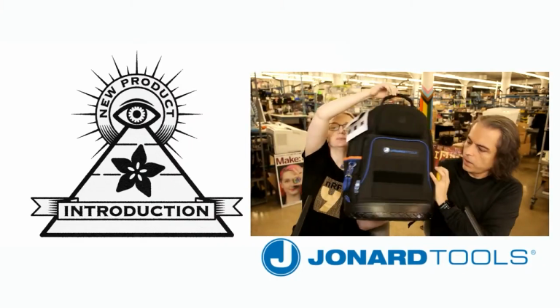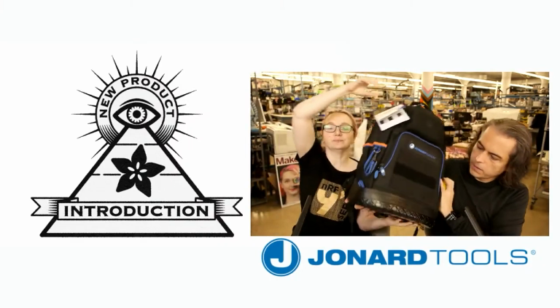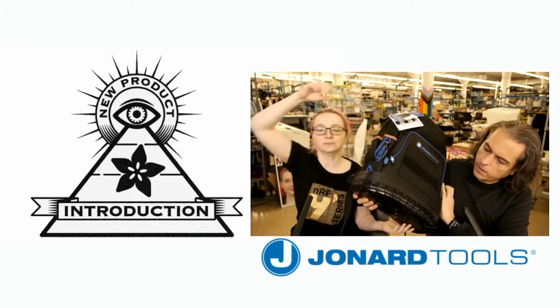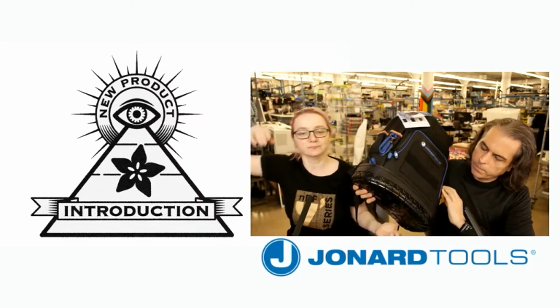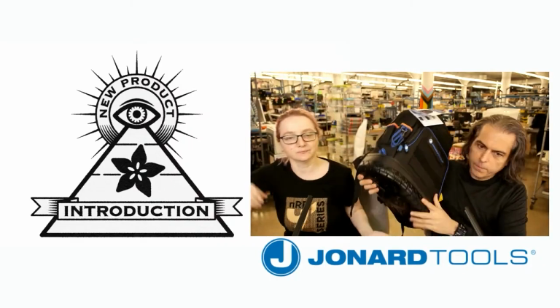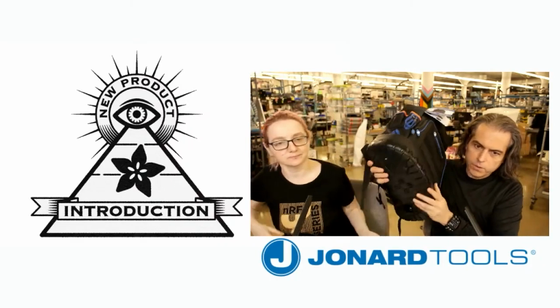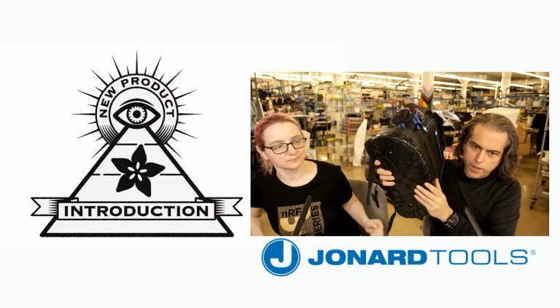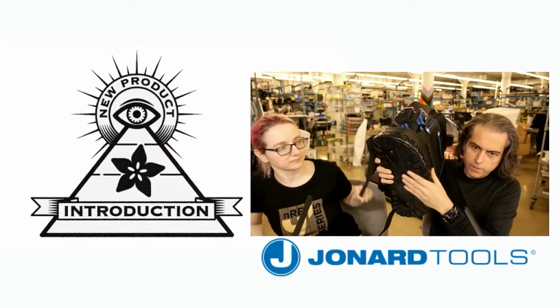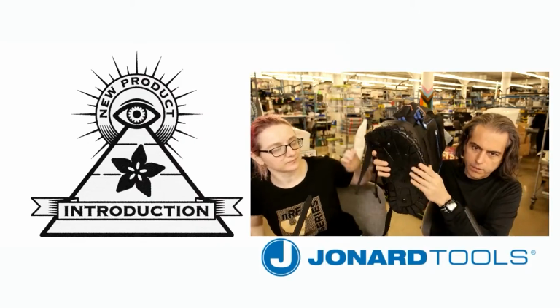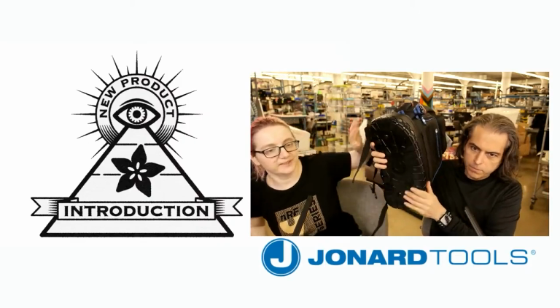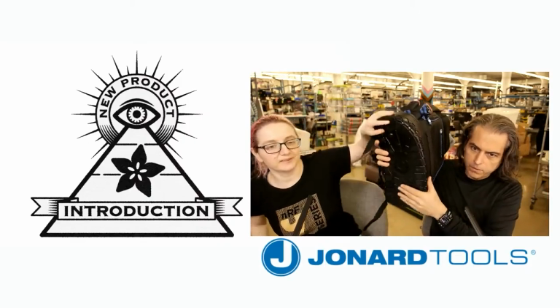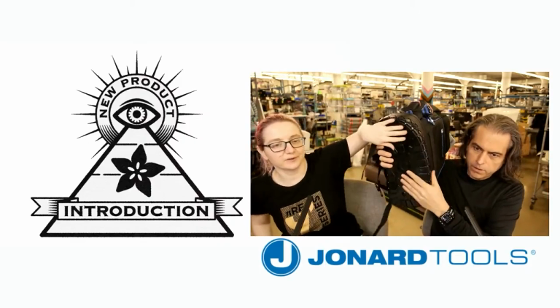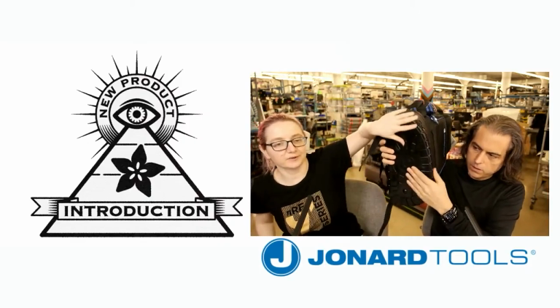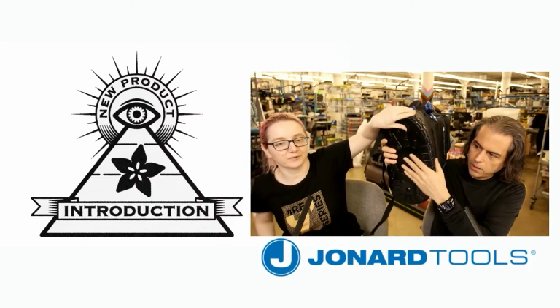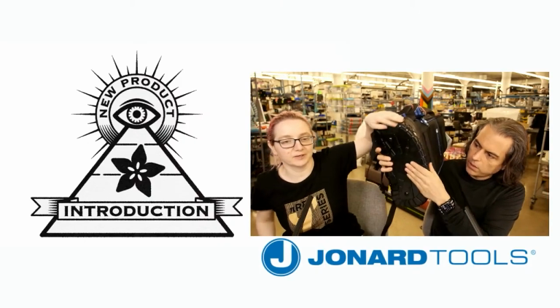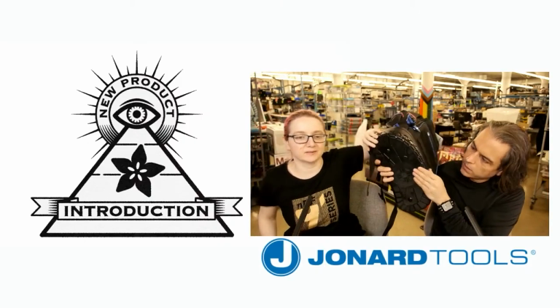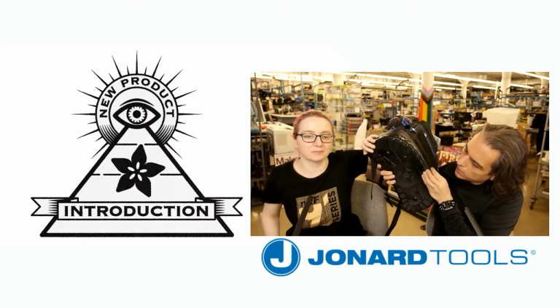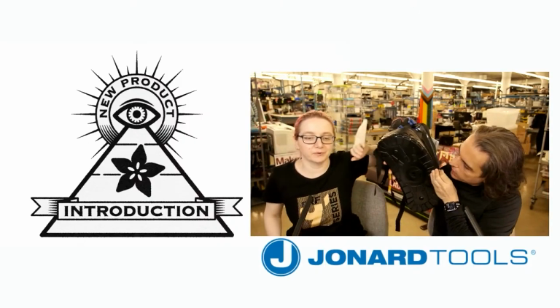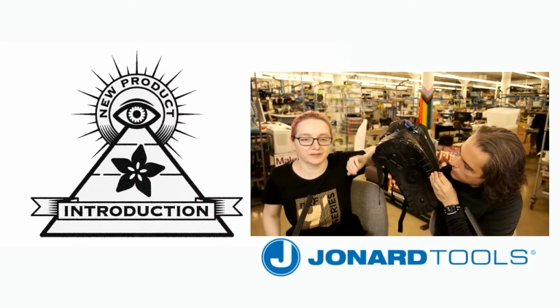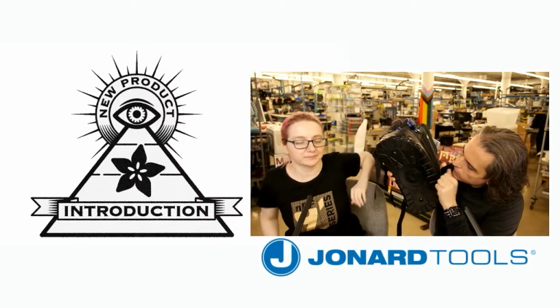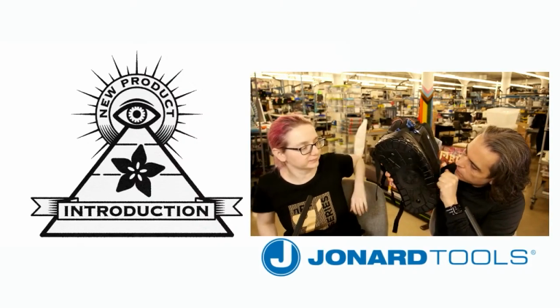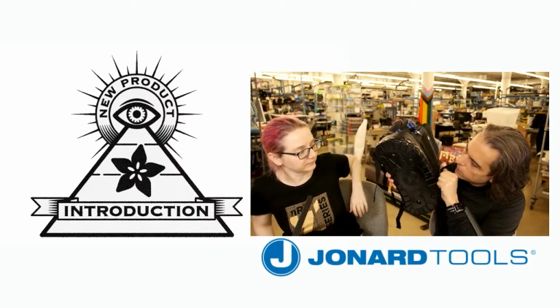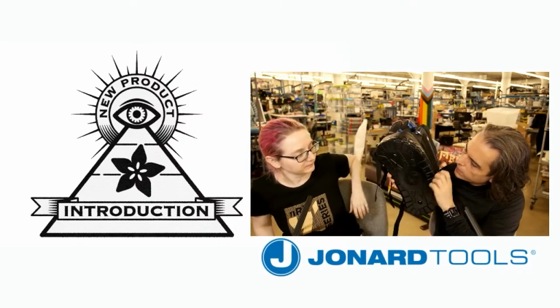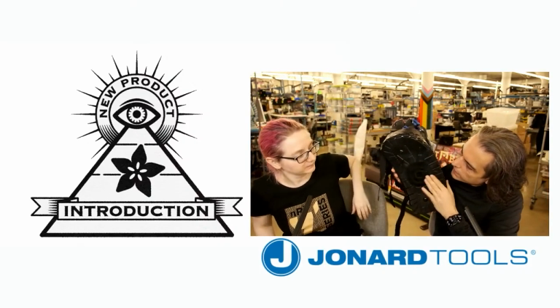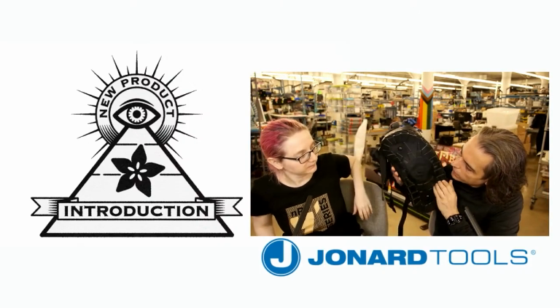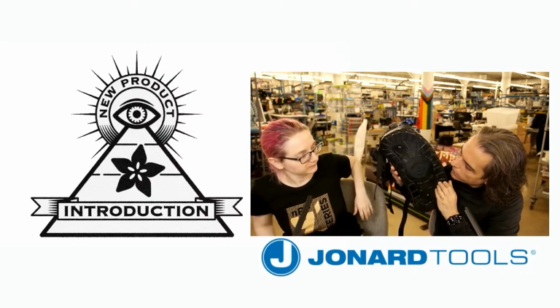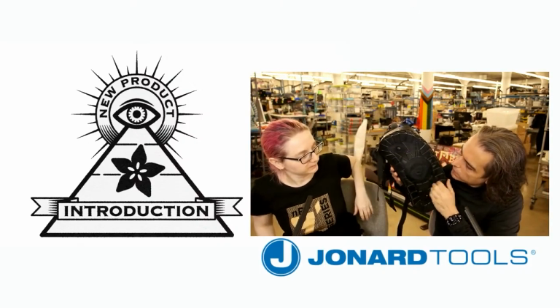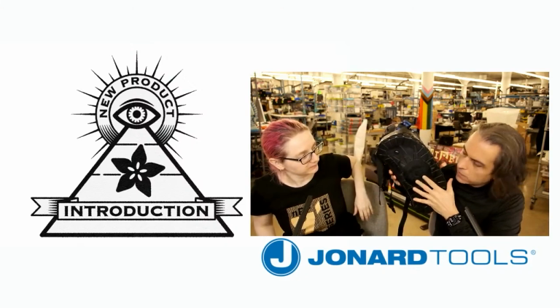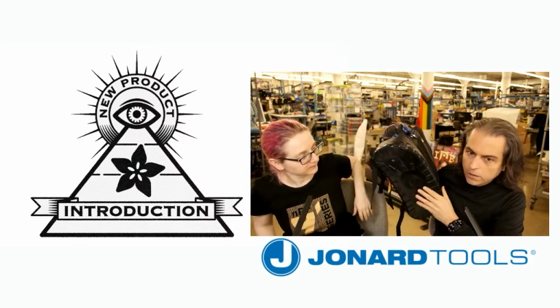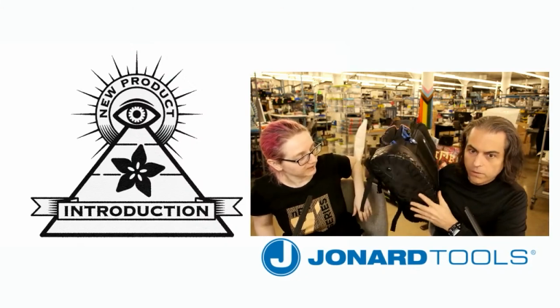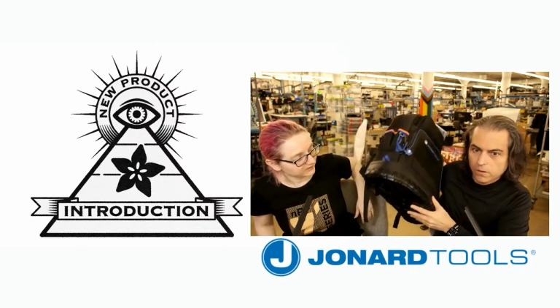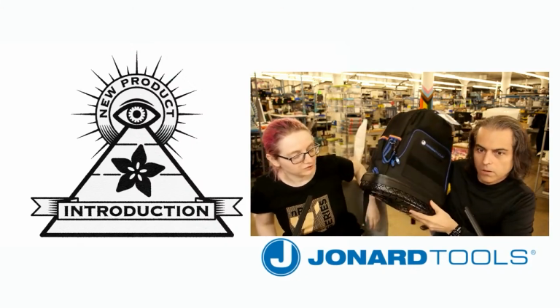I like the tread on the bottom too. This is very, very sweet. This is molded. This is sturdy. It's like a tire — yeah, it looks like a shoe.